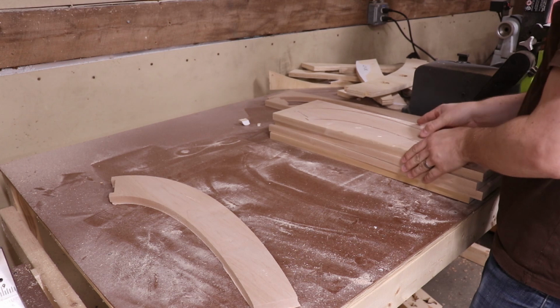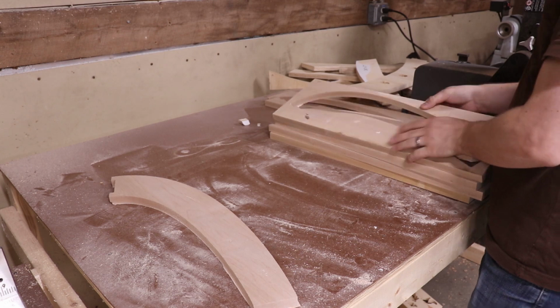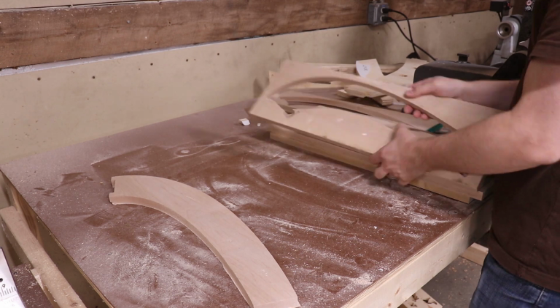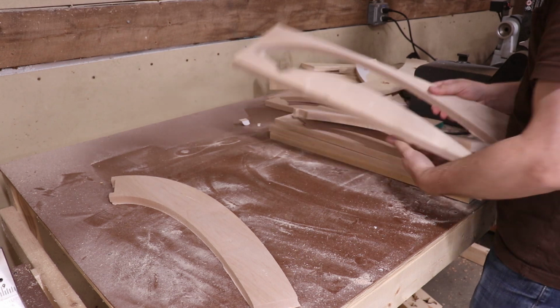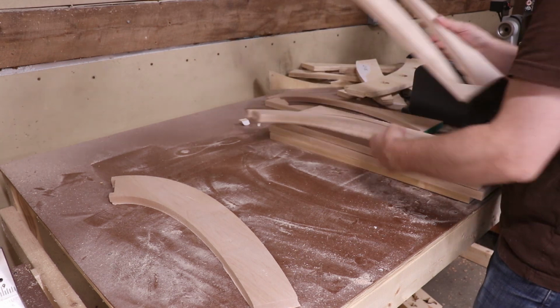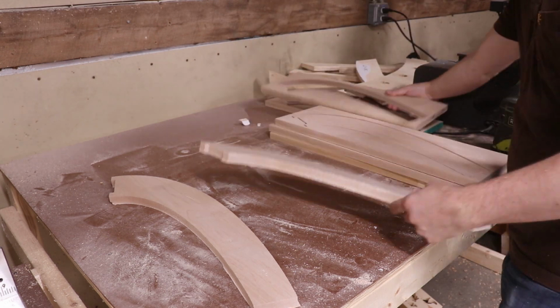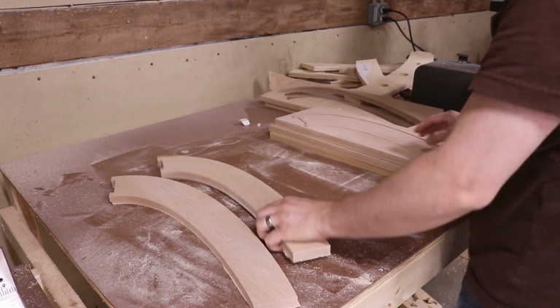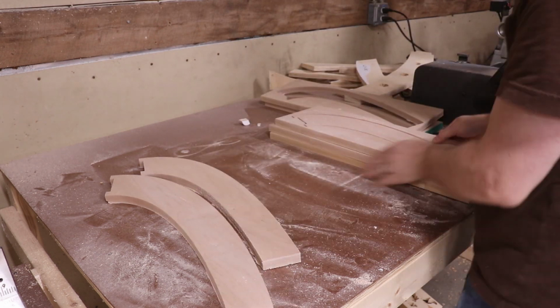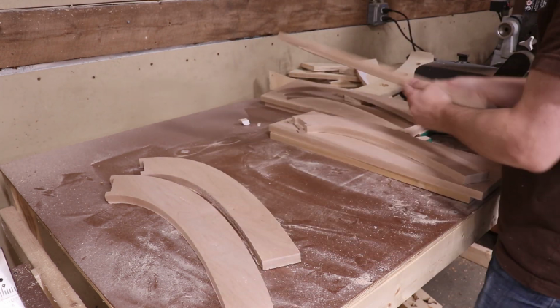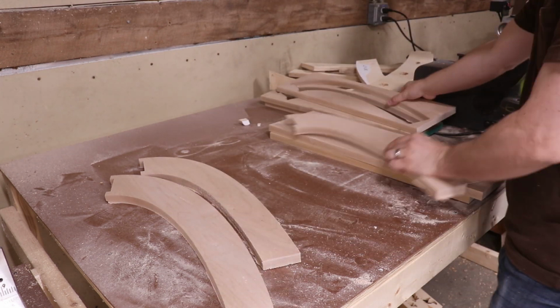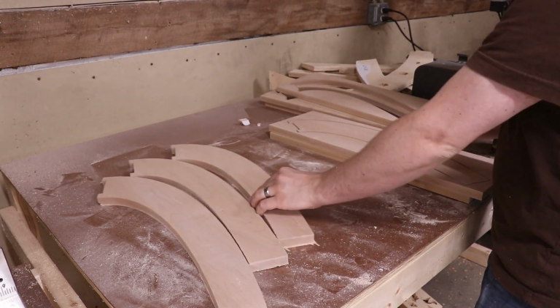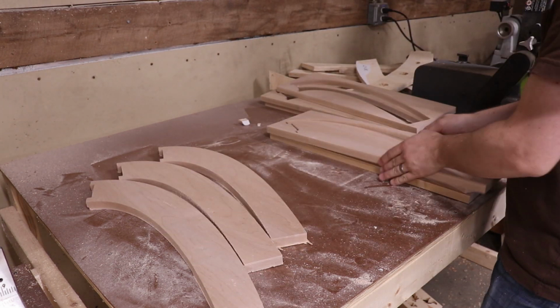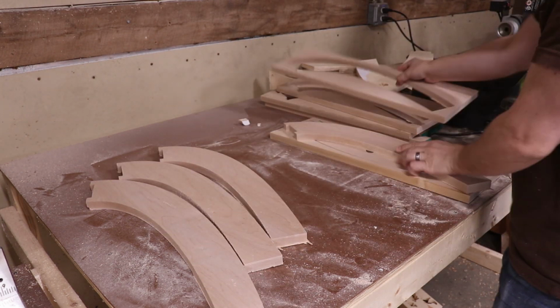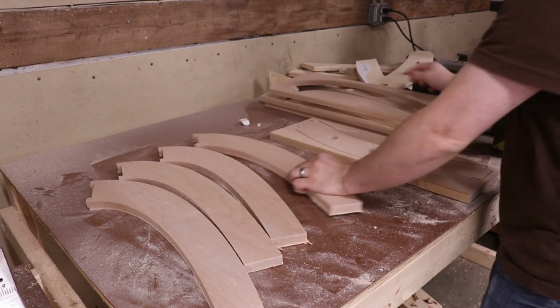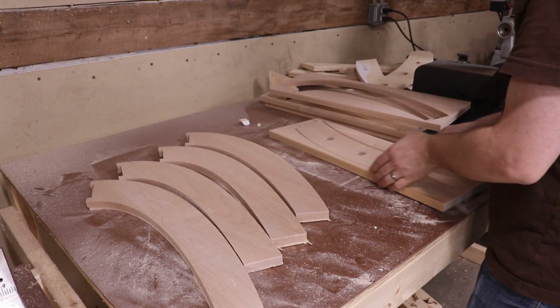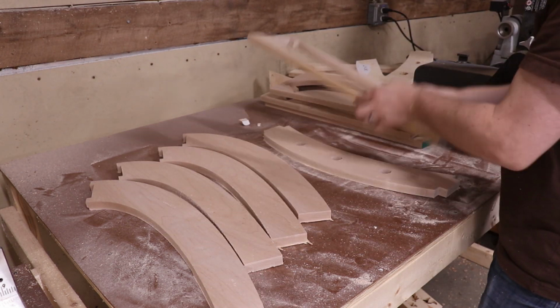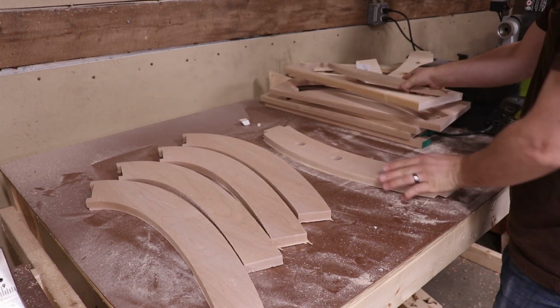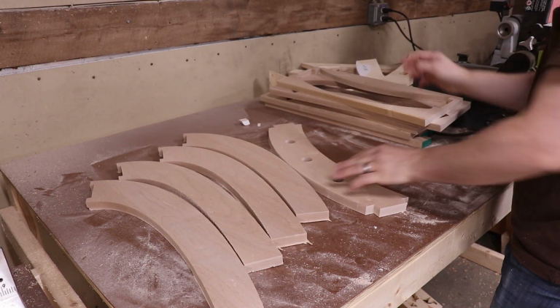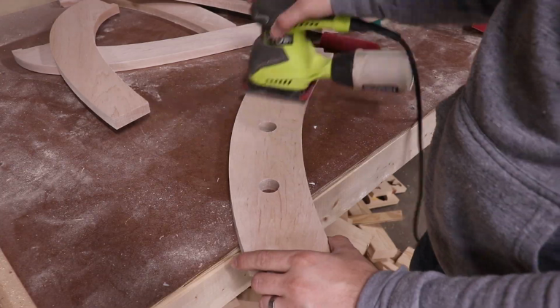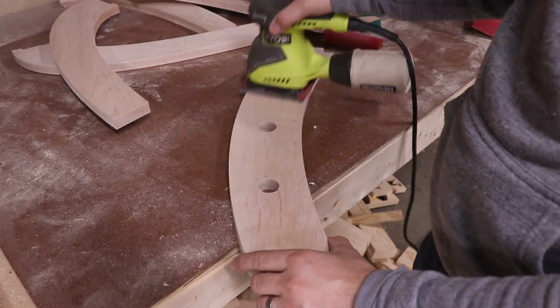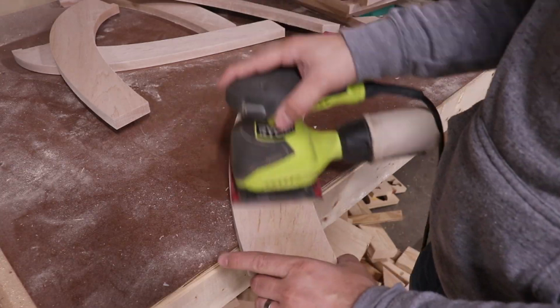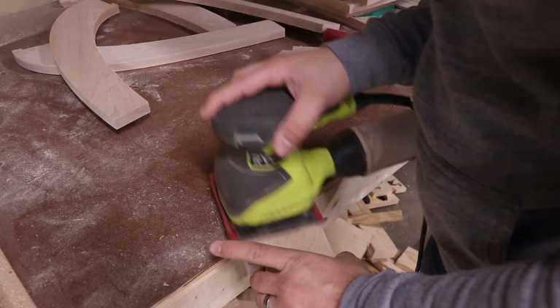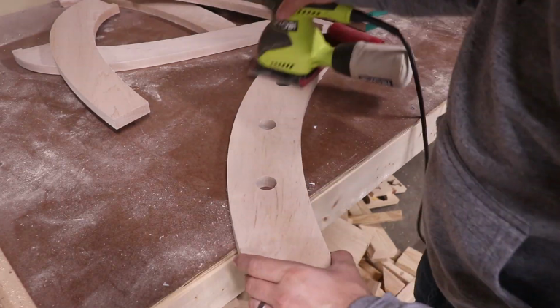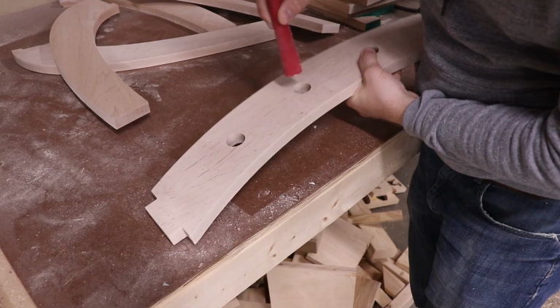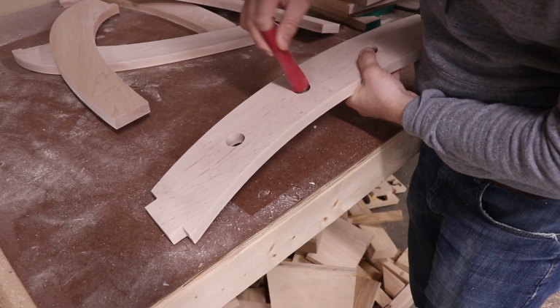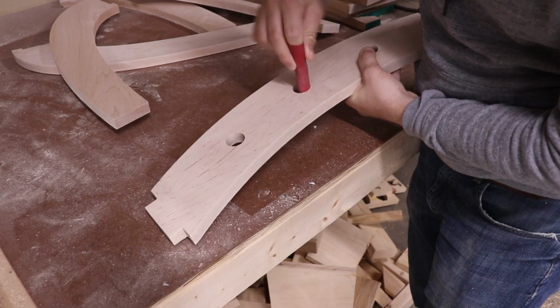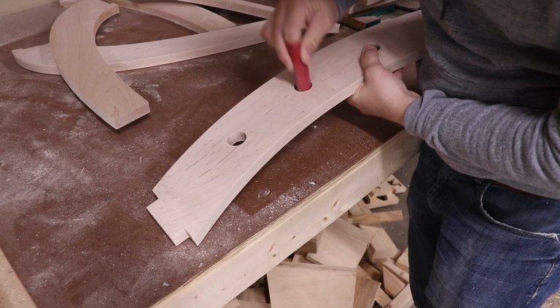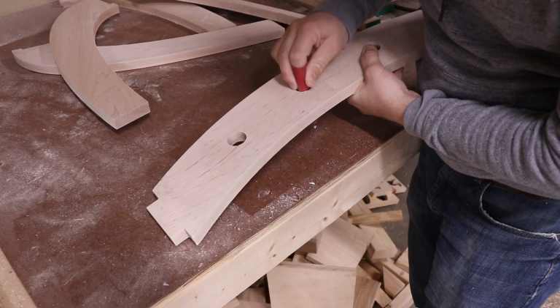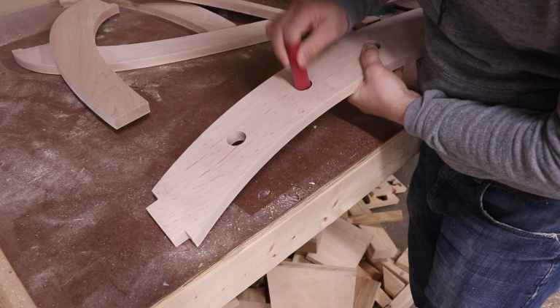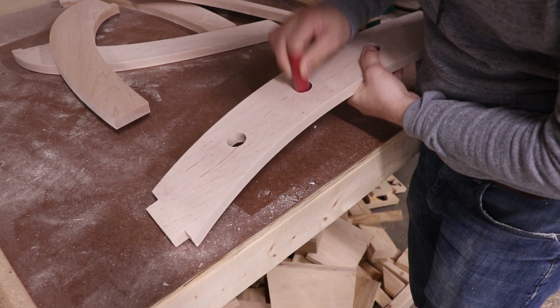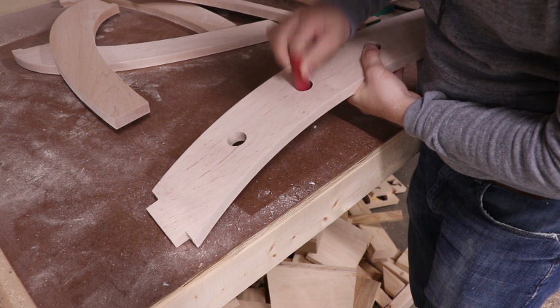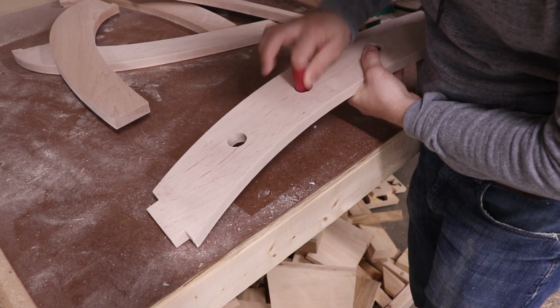I spent quite a bit of time sanding these parts down and I even got to use my fancy new oscillating spindle sander.